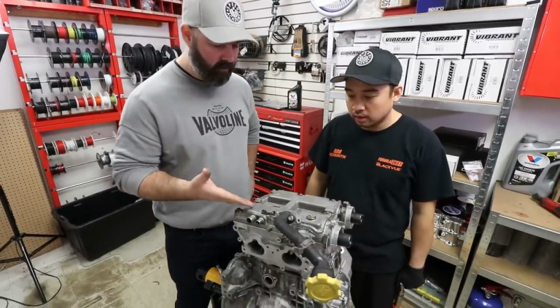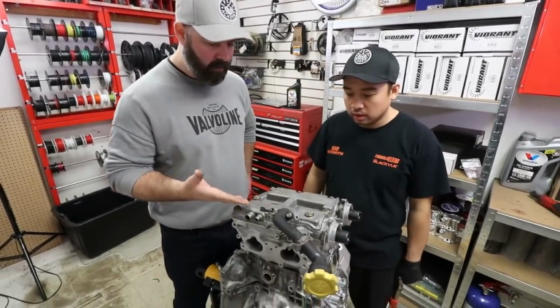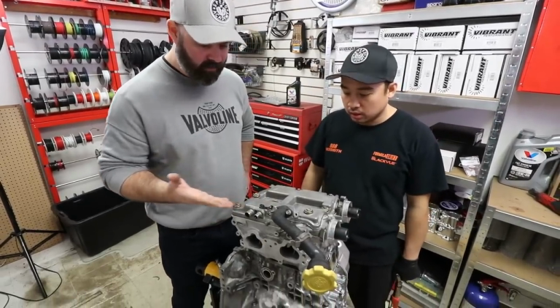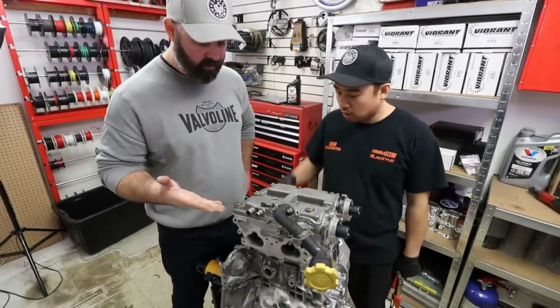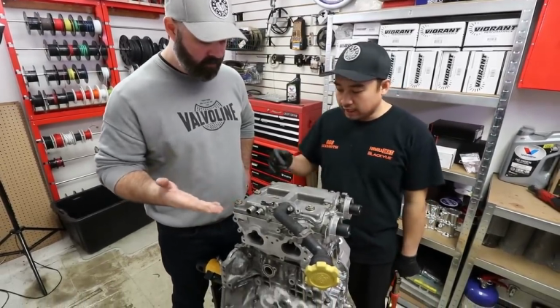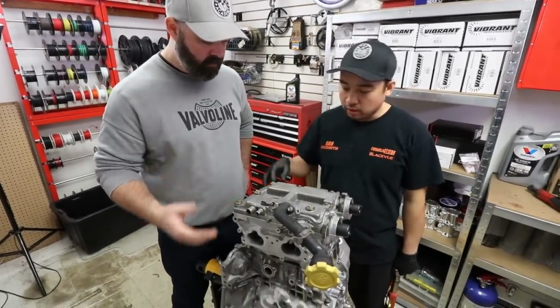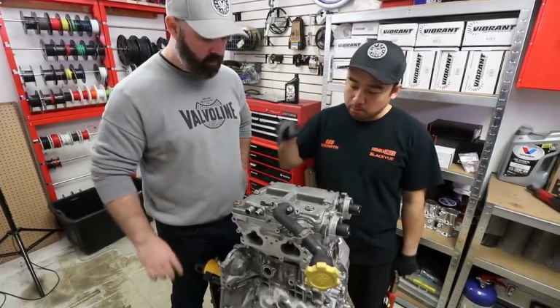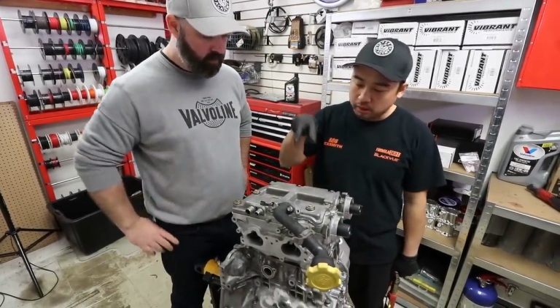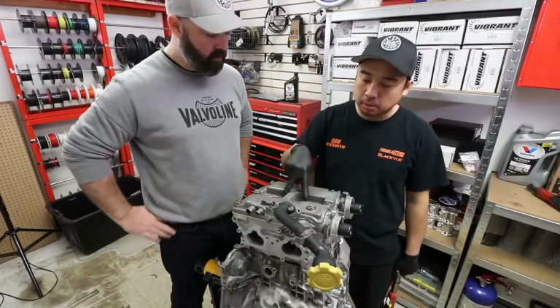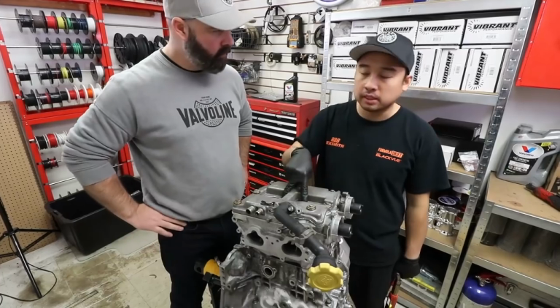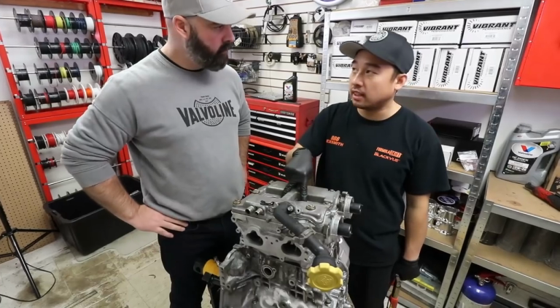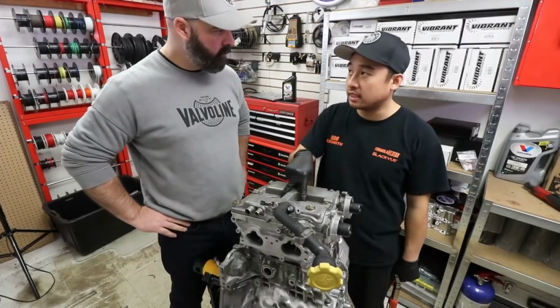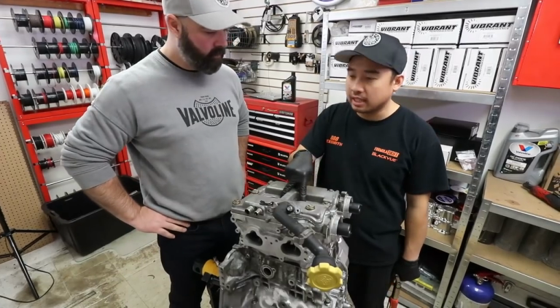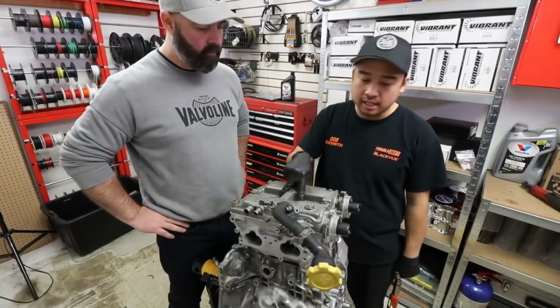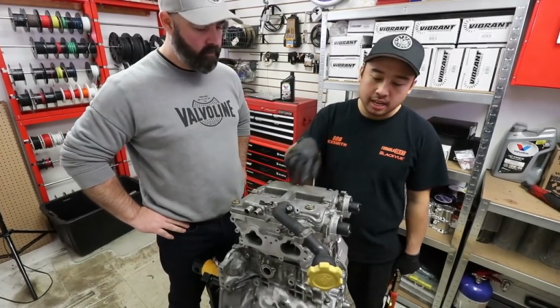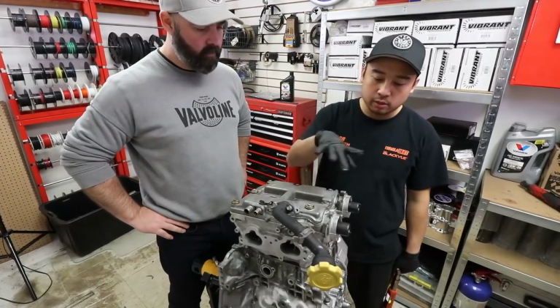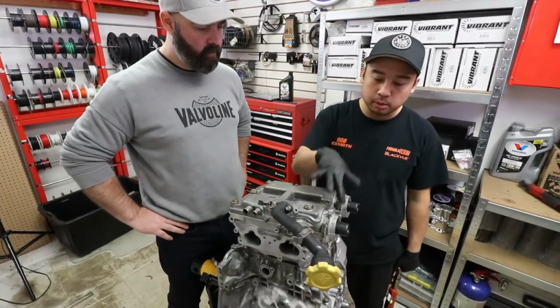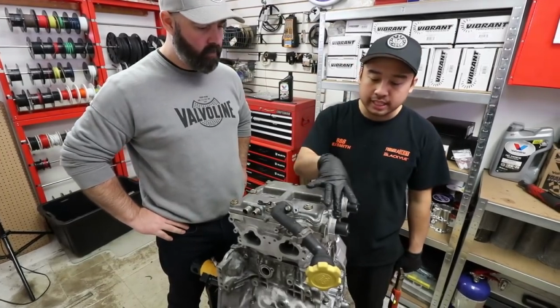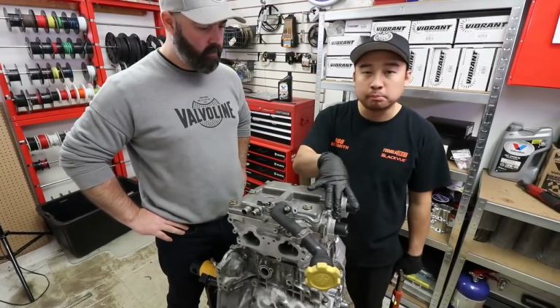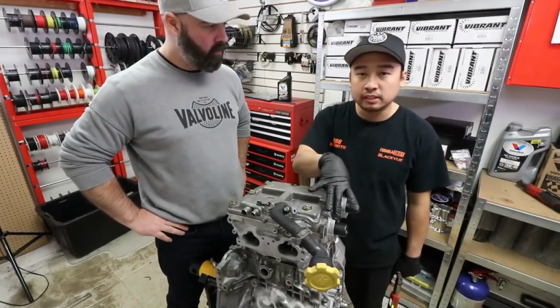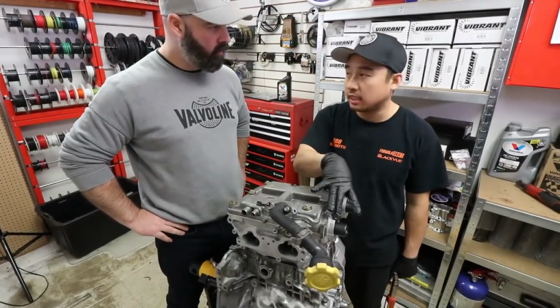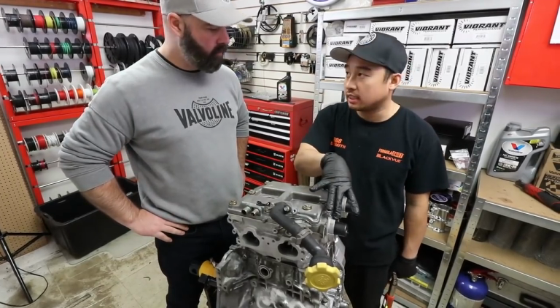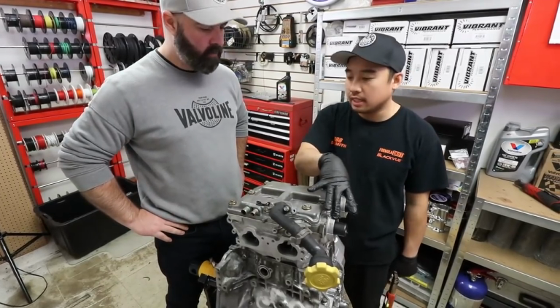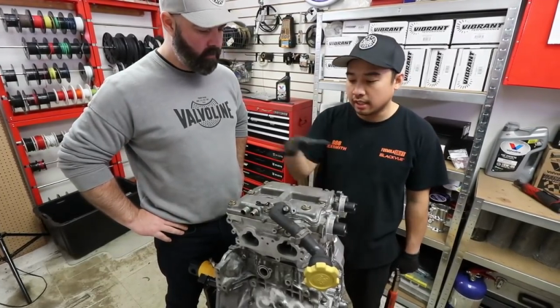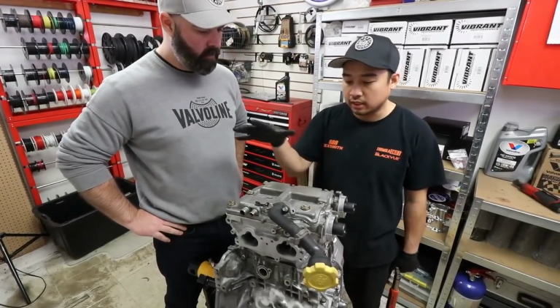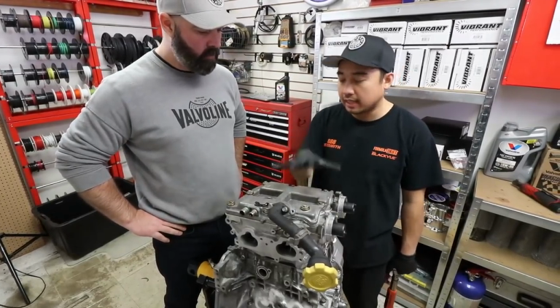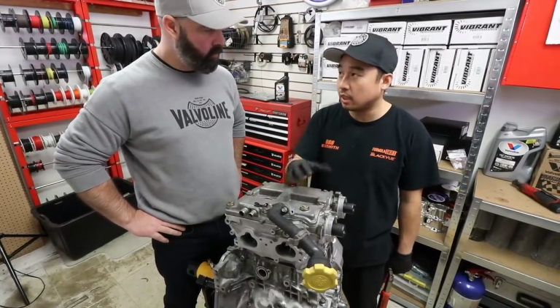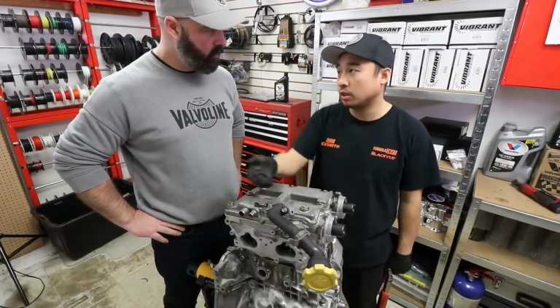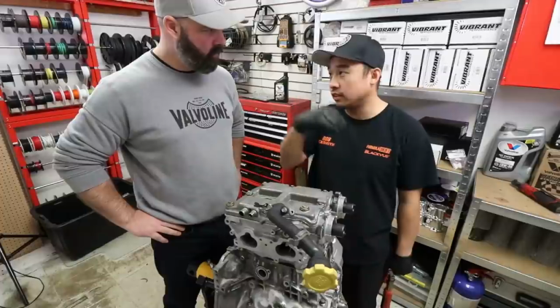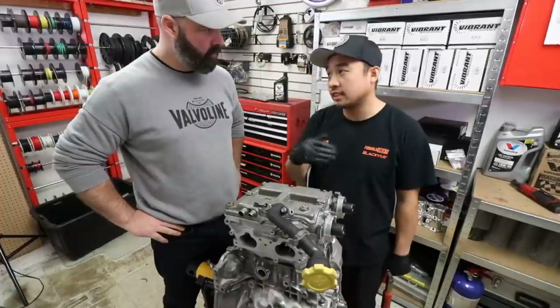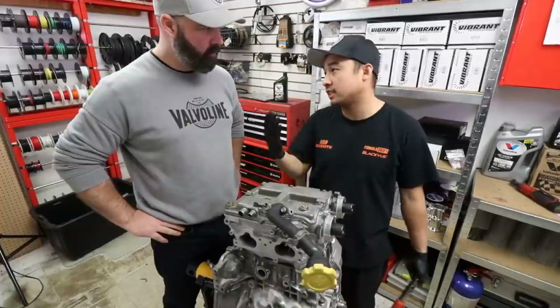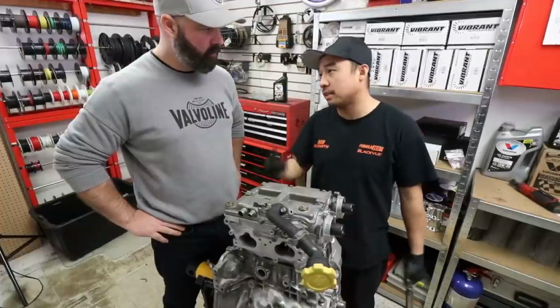So while we're here we're going to put the spark plugs in on this side, and then put the cam seals on this side. Once that's done, we go to the other side and do the same thing.